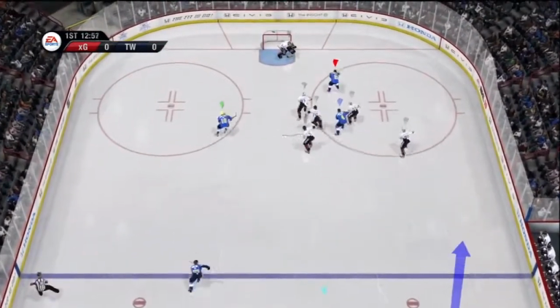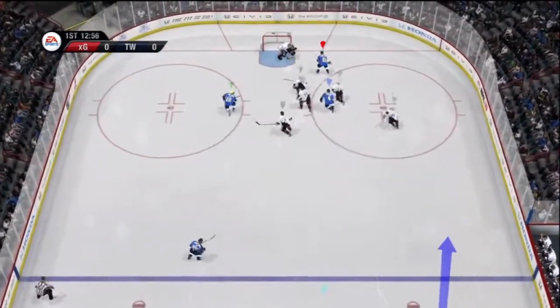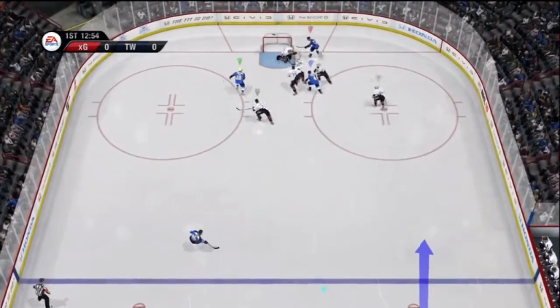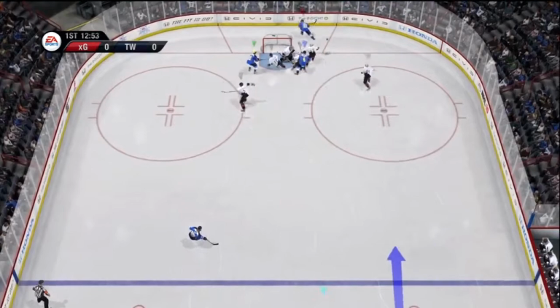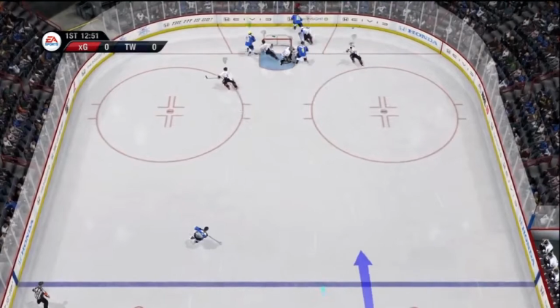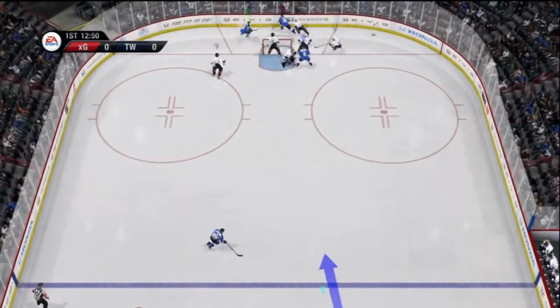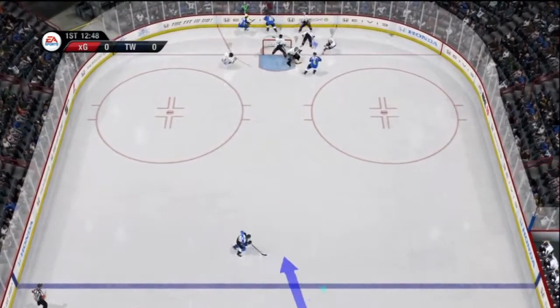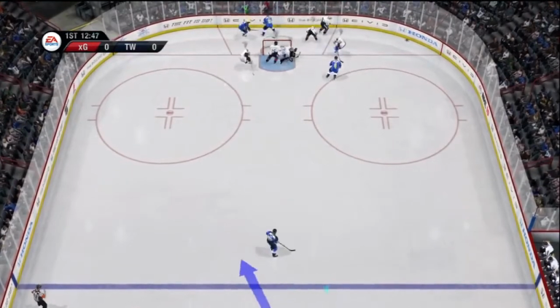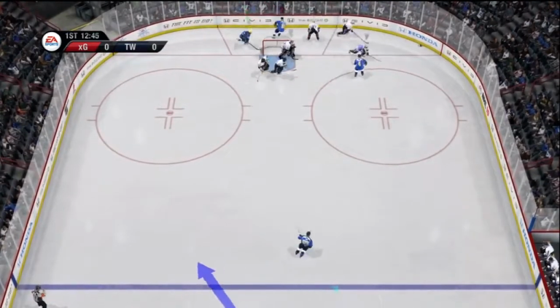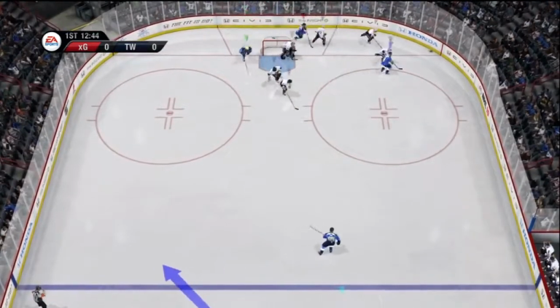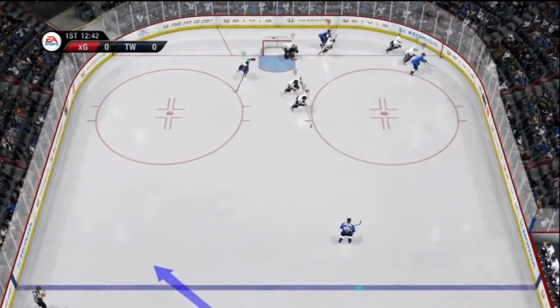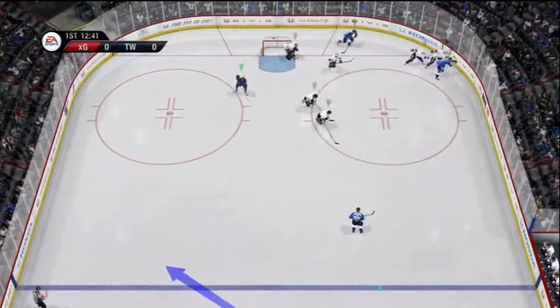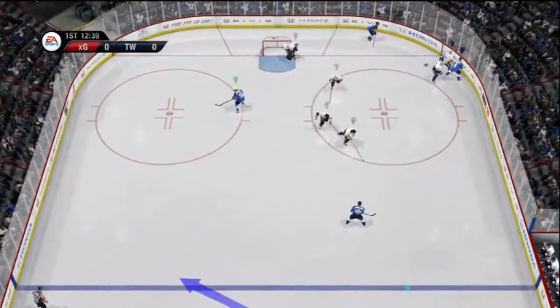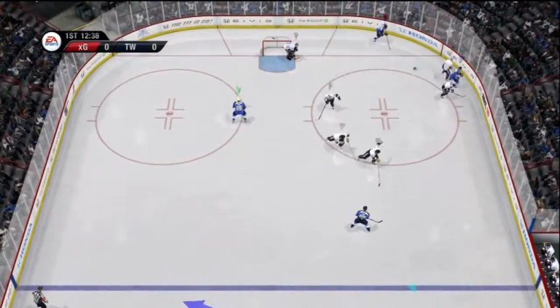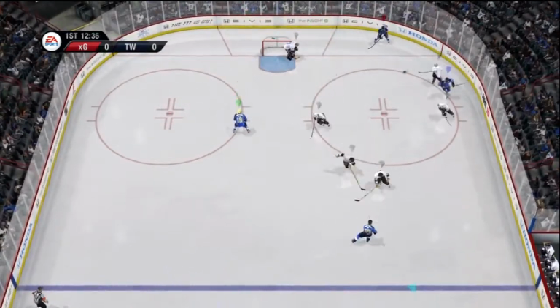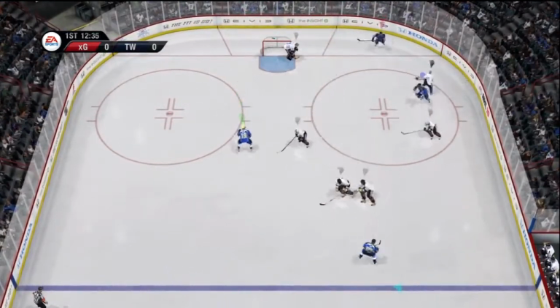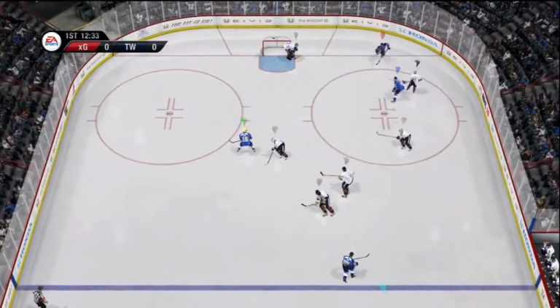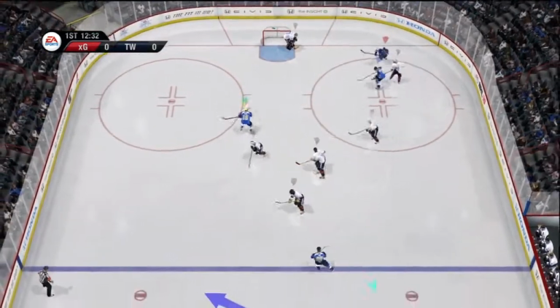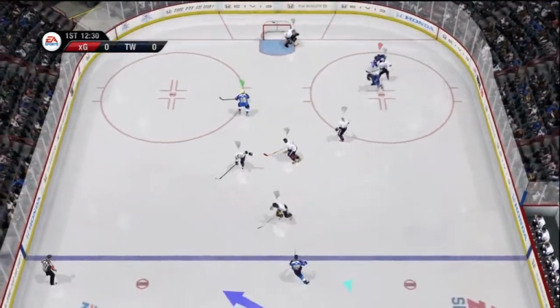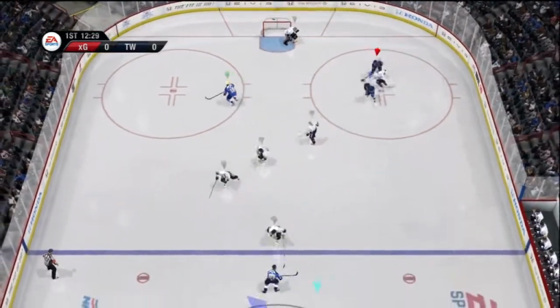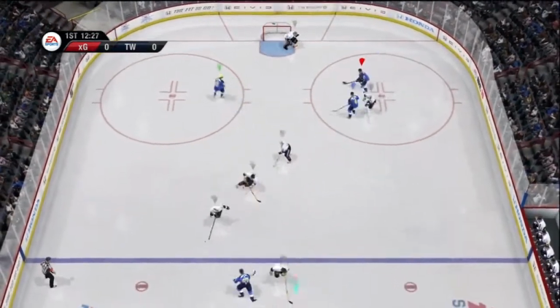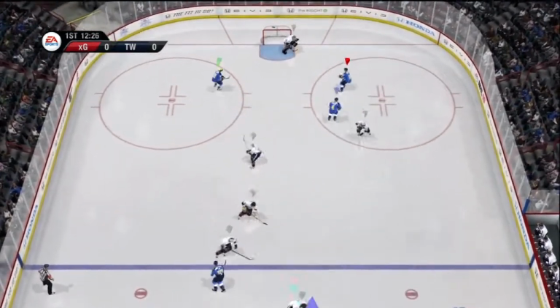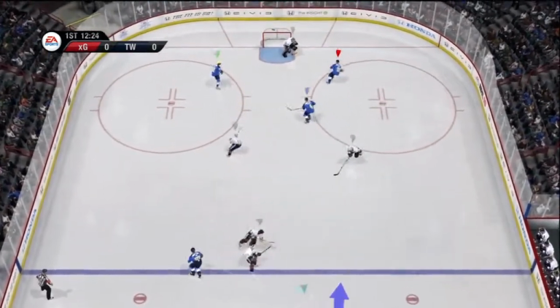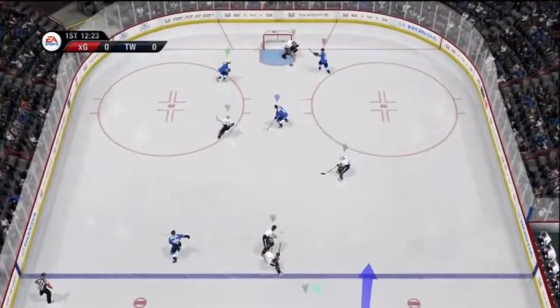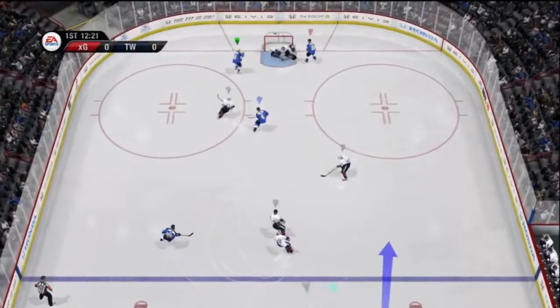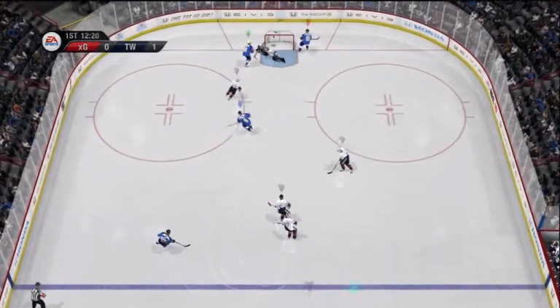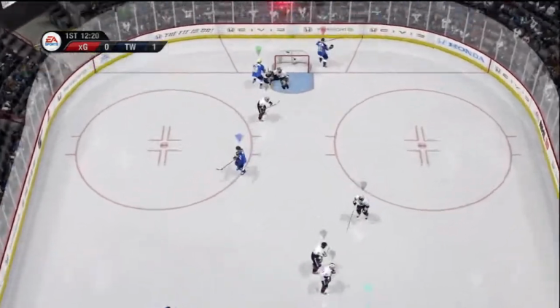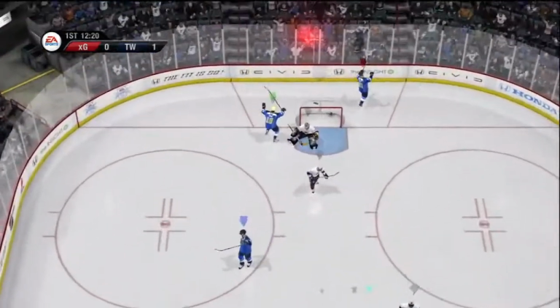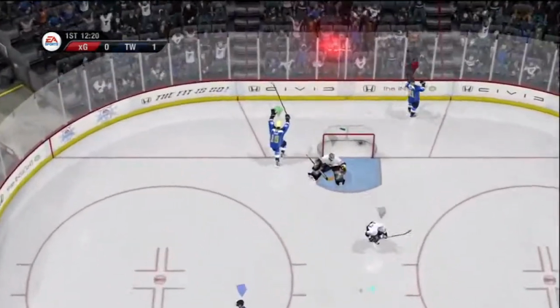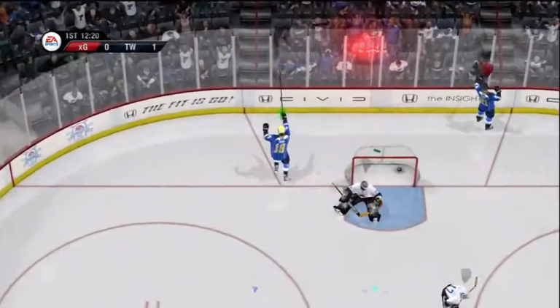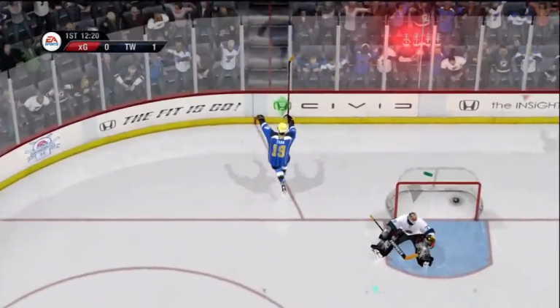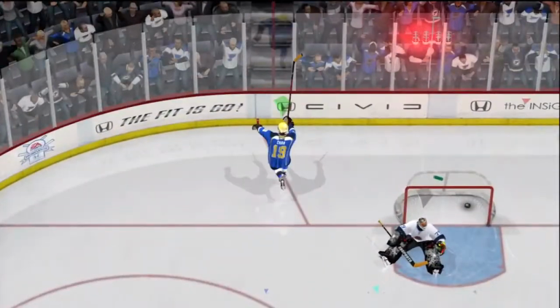Grabs it in the slot. Good play to get that puck away. Takes it — and he scores!